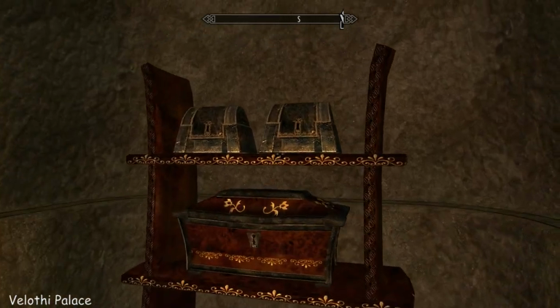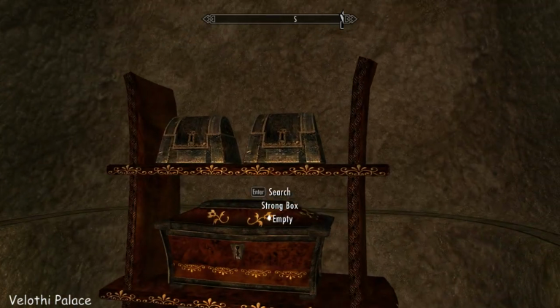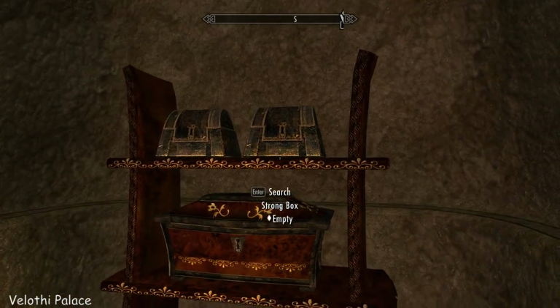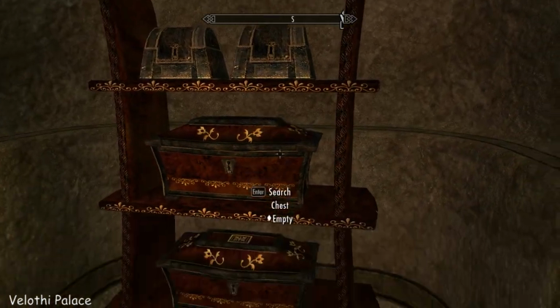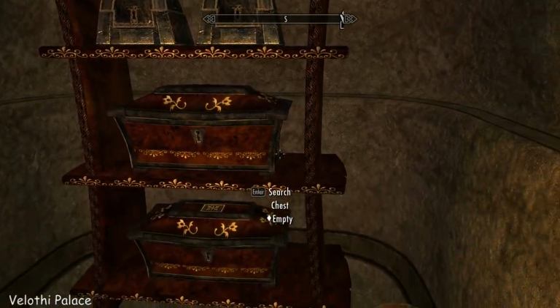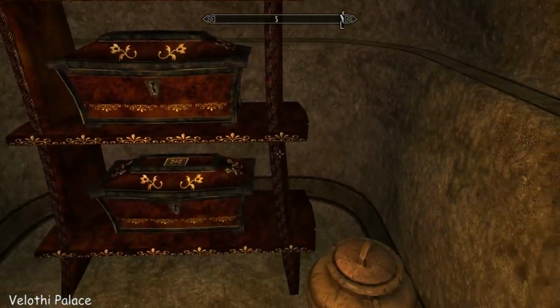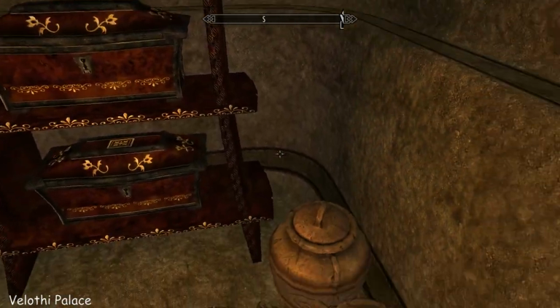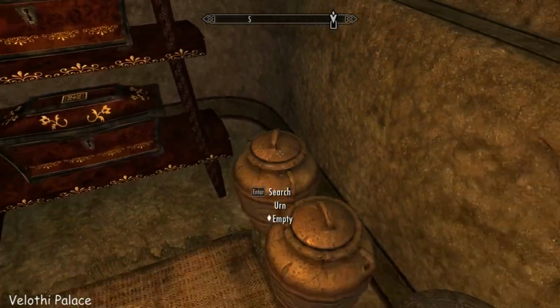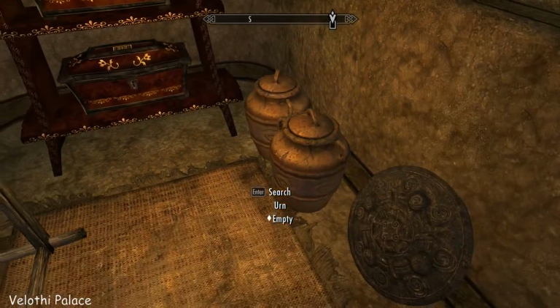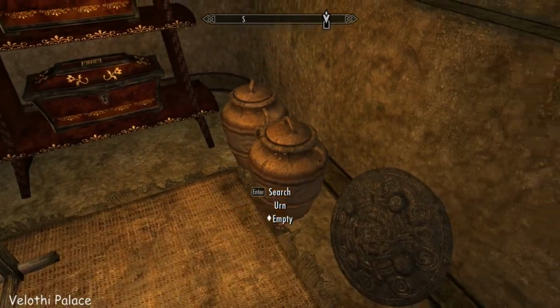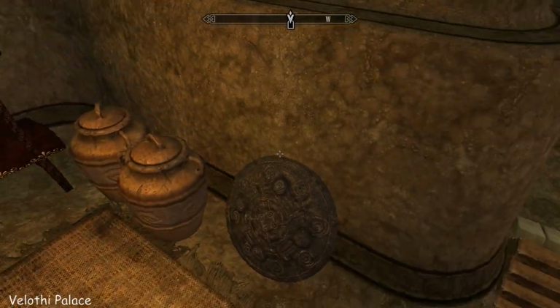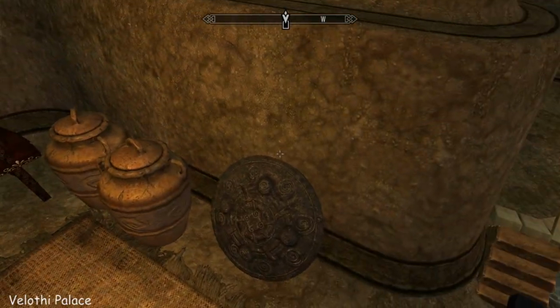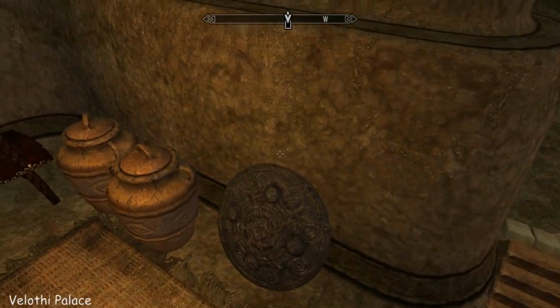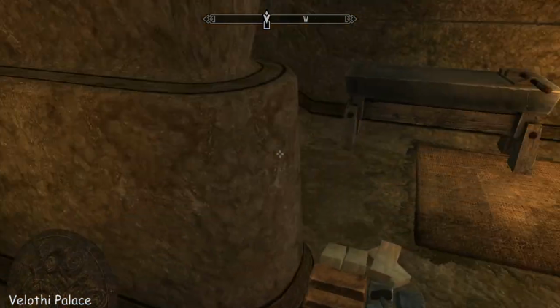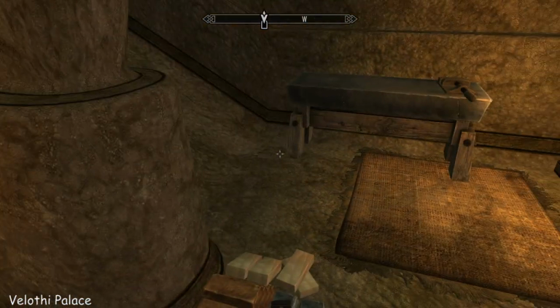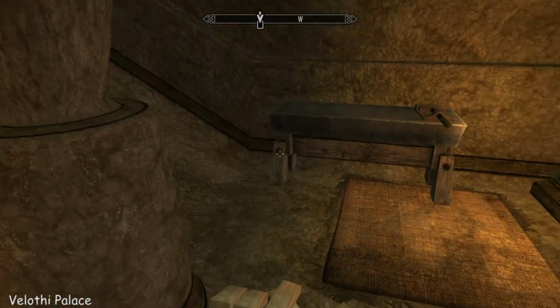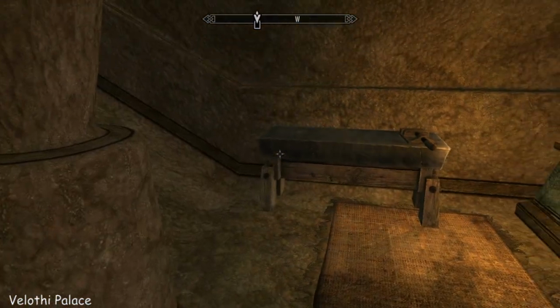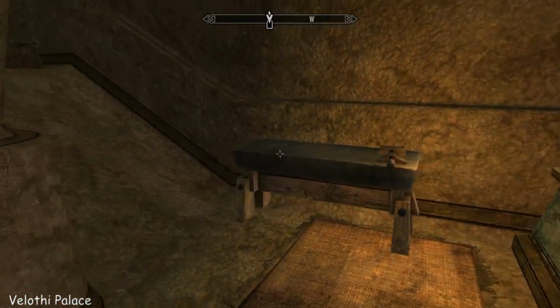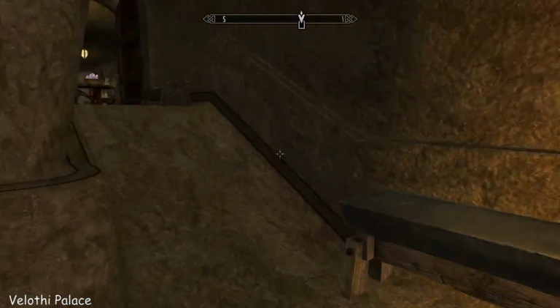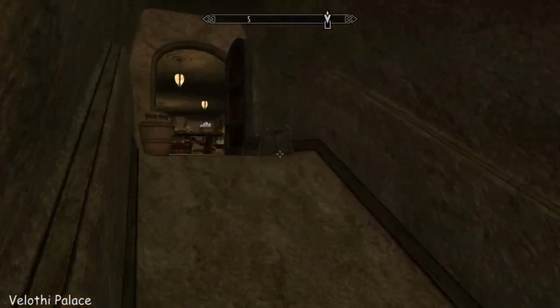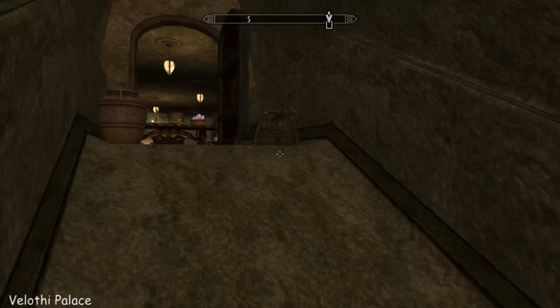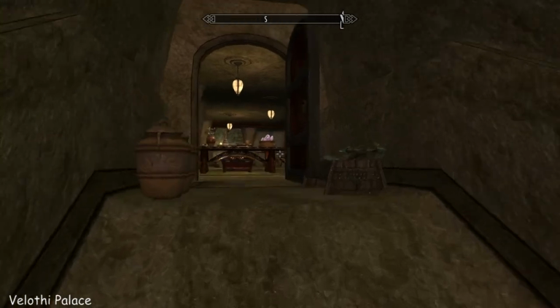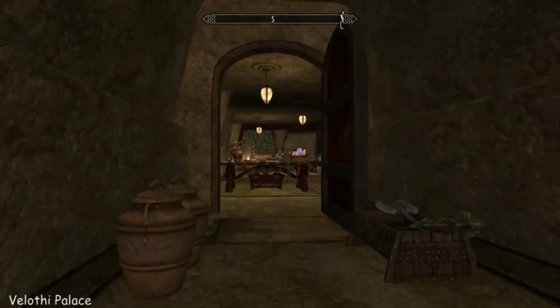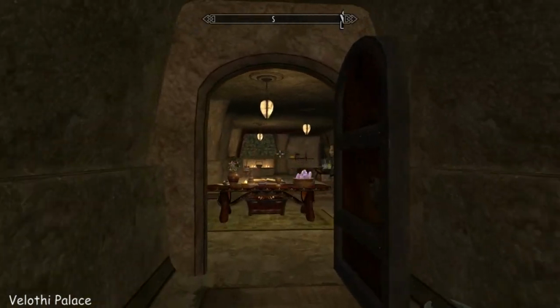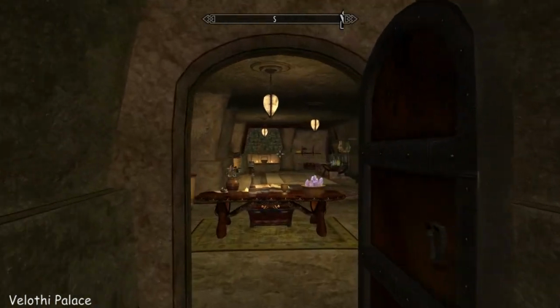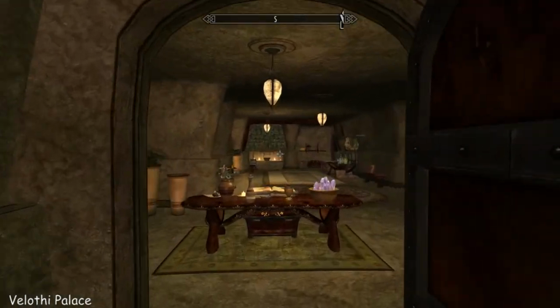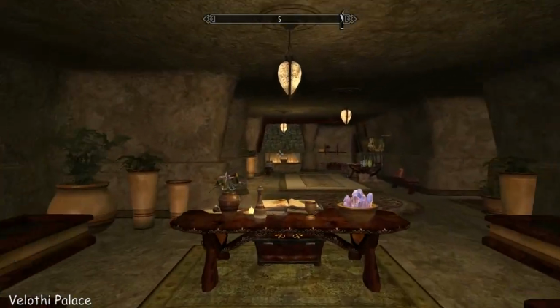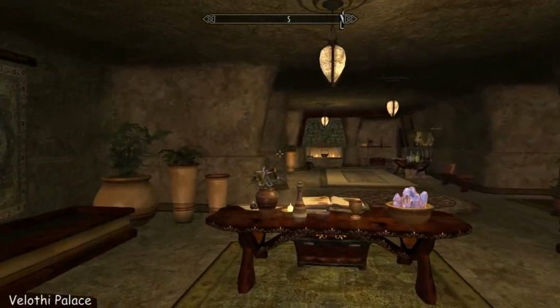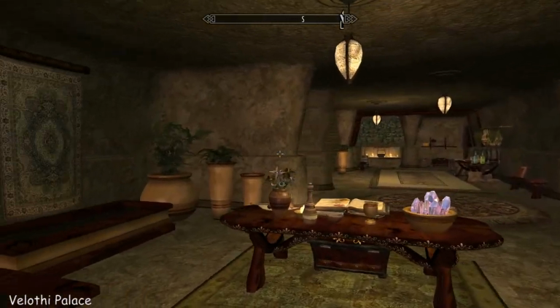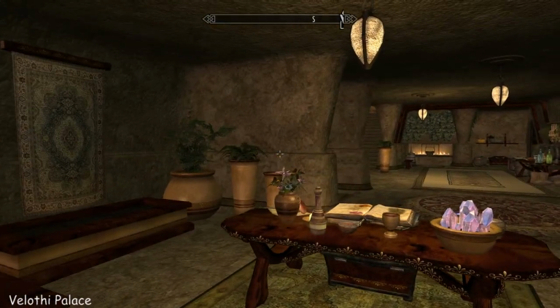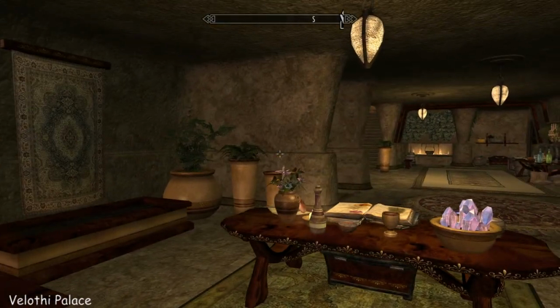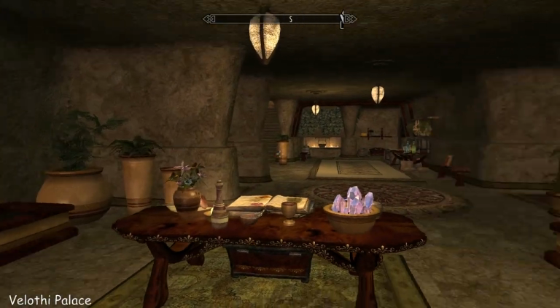There are seven NPCs in this home. I've switched them off, and there's a toggle in the bedroom so that you can do that.